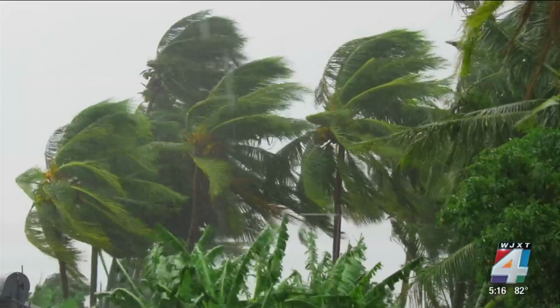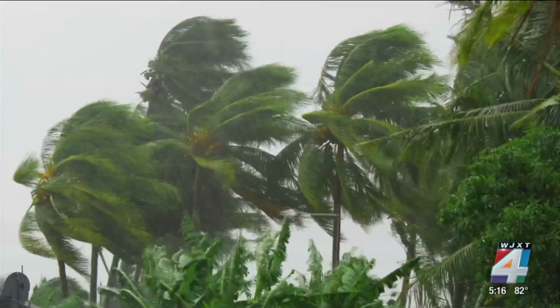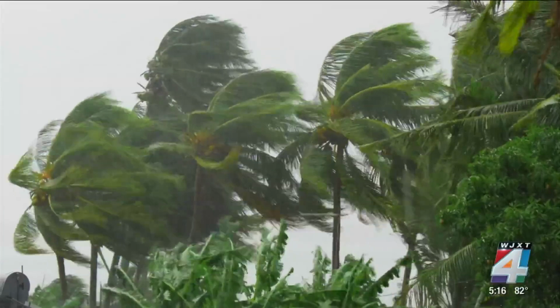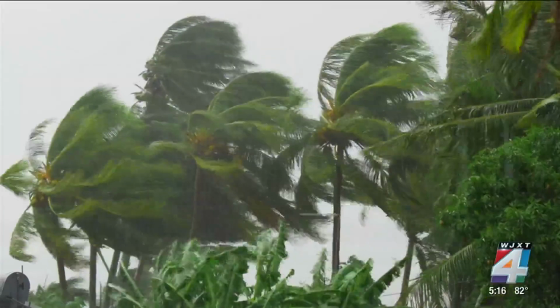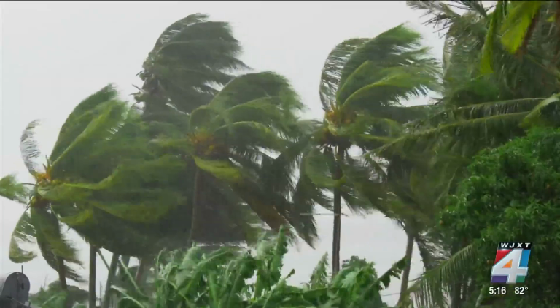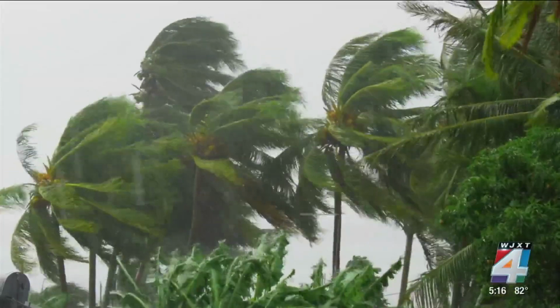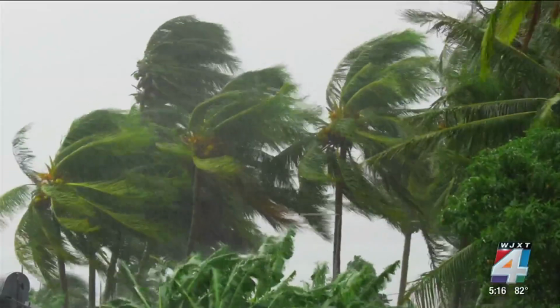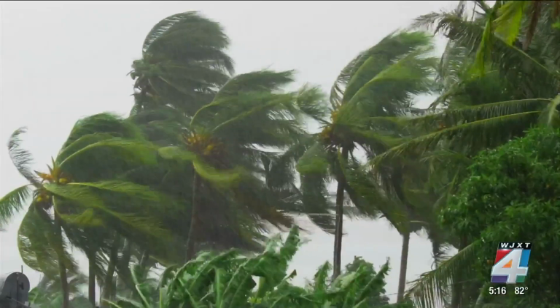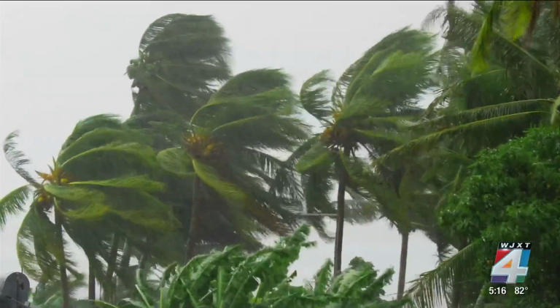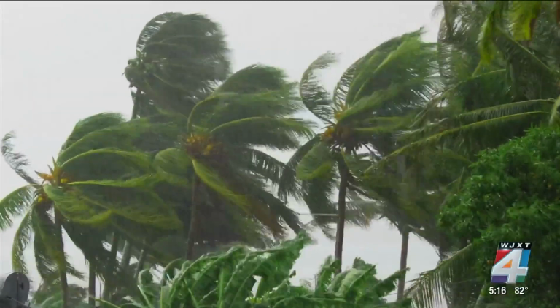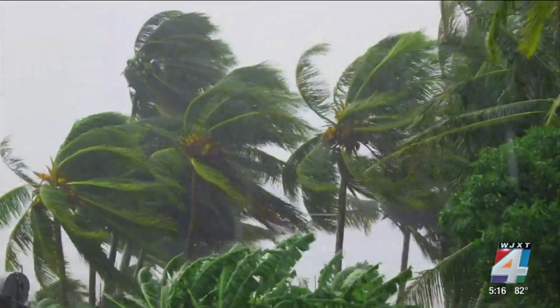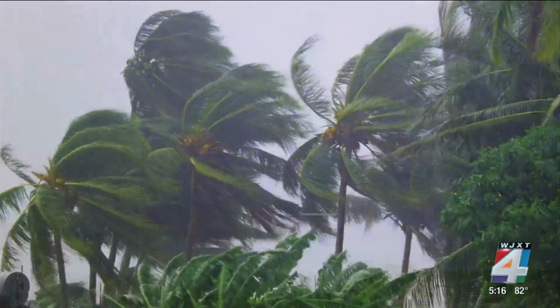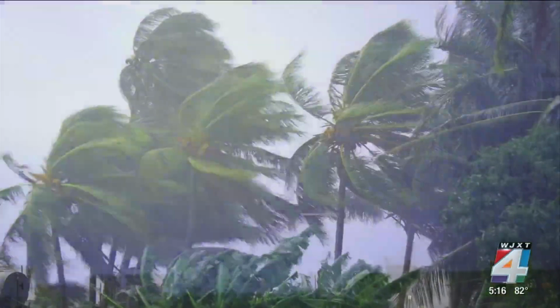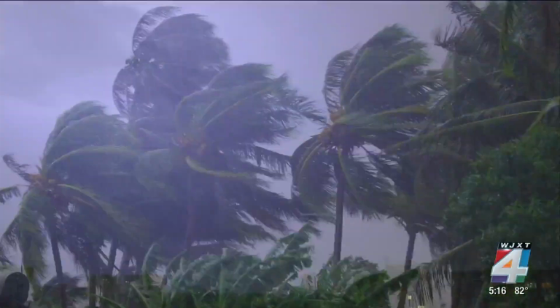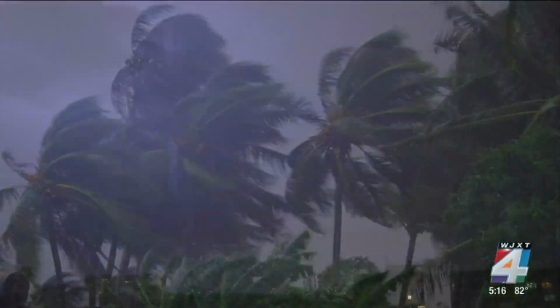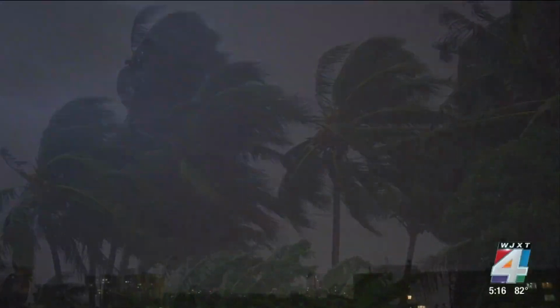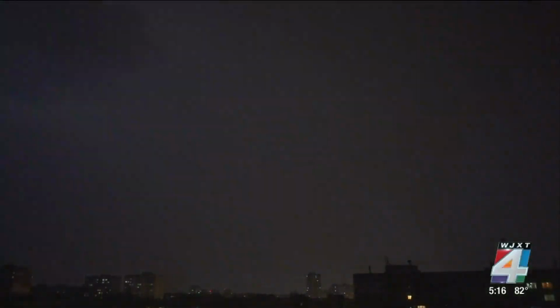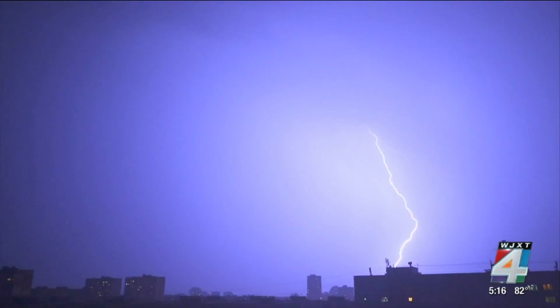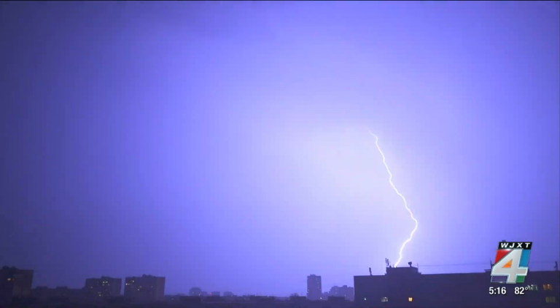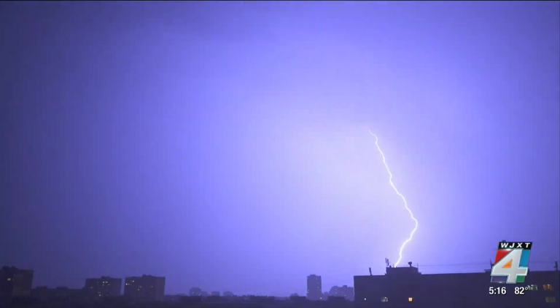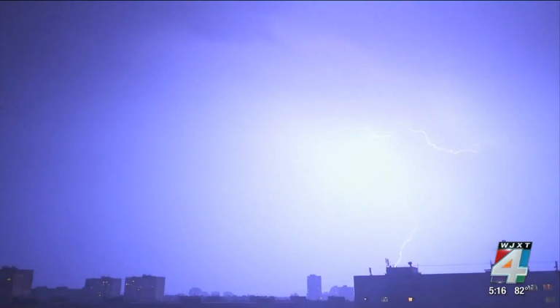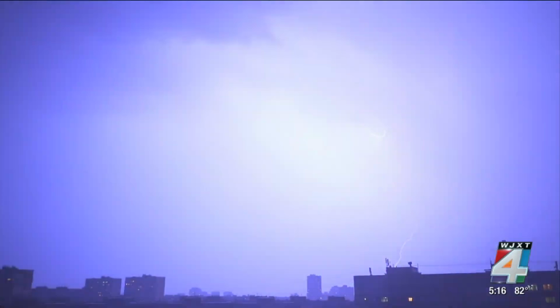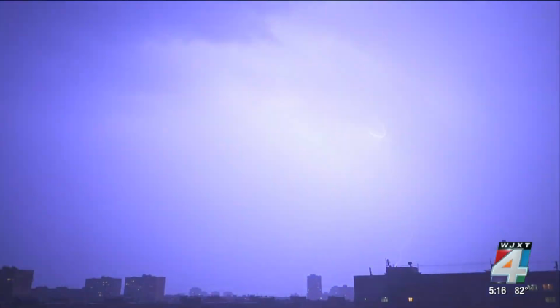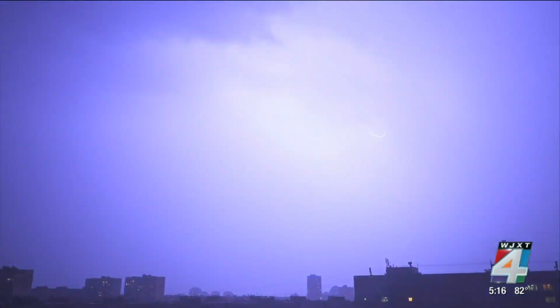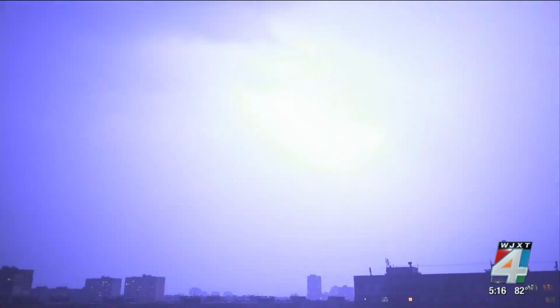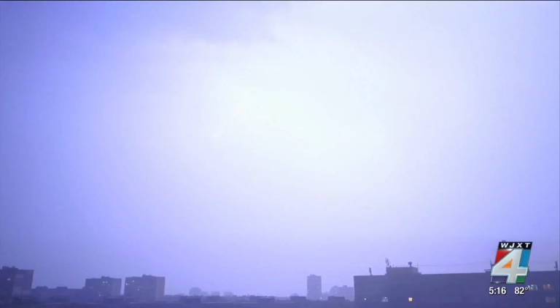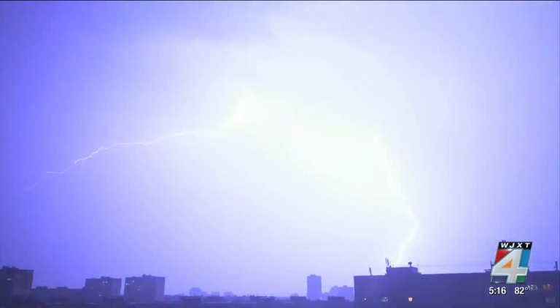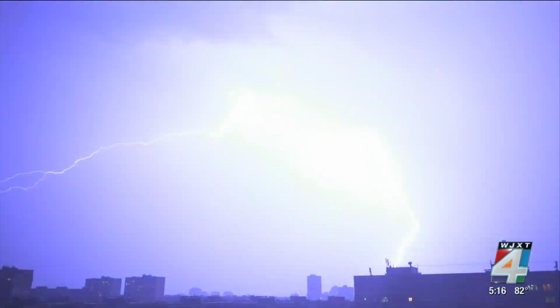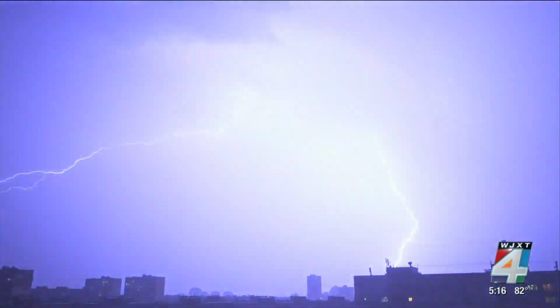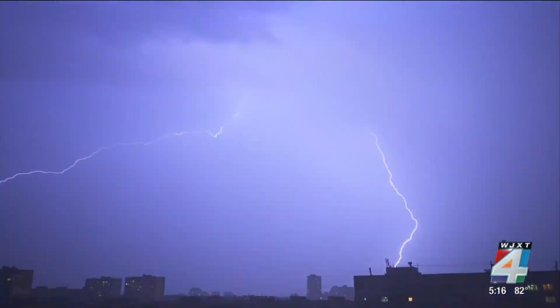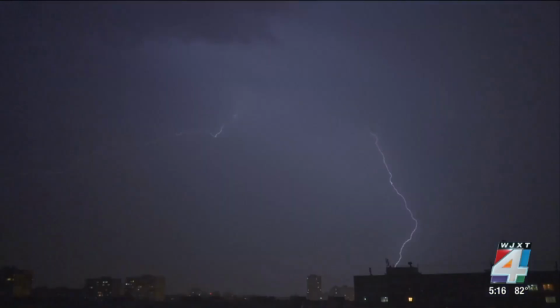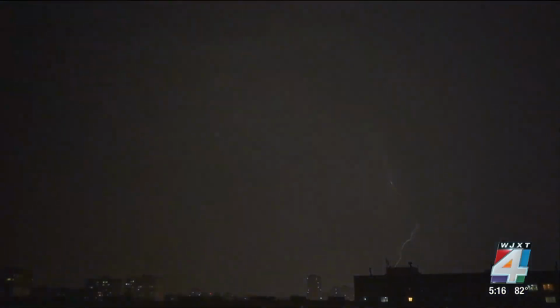Thunderstorms are common in Florida. Florida gets the most lightning strikes in the country.